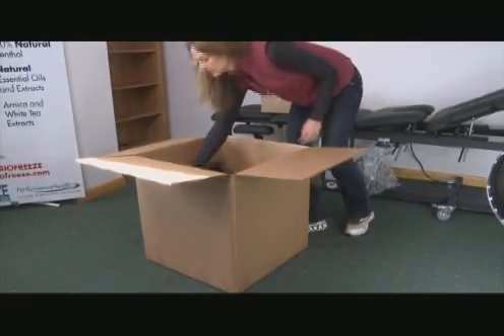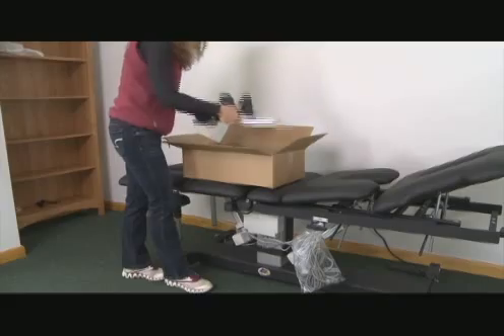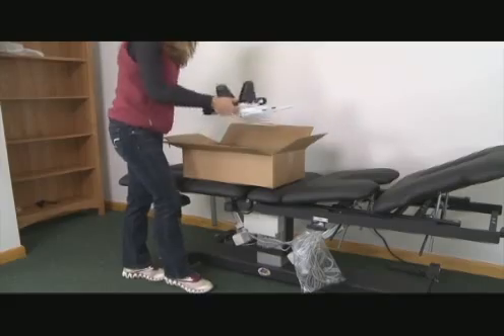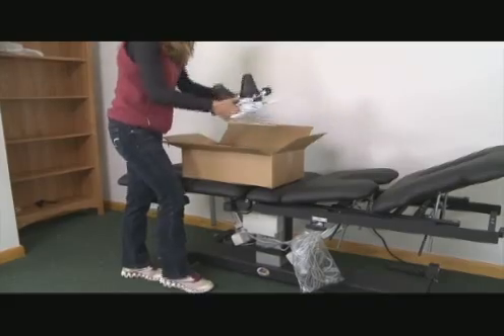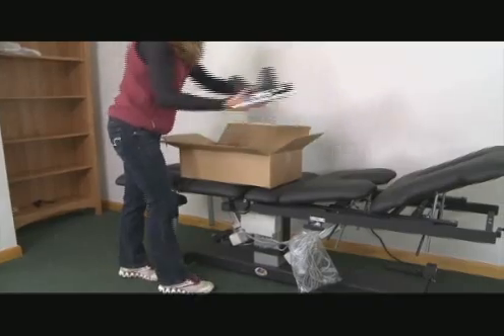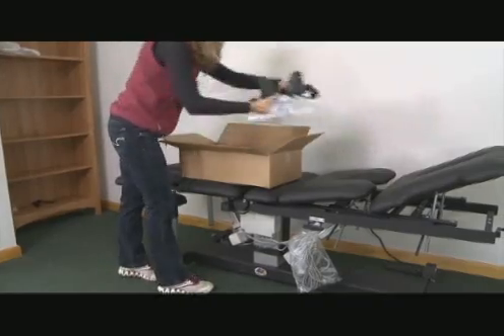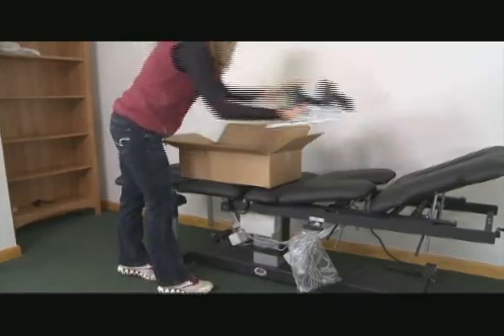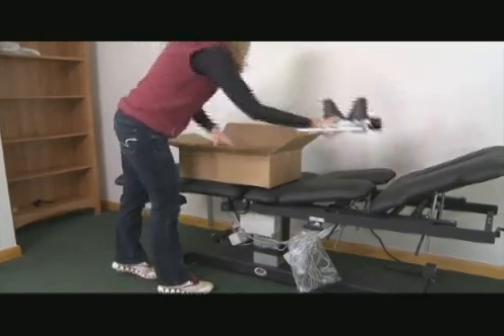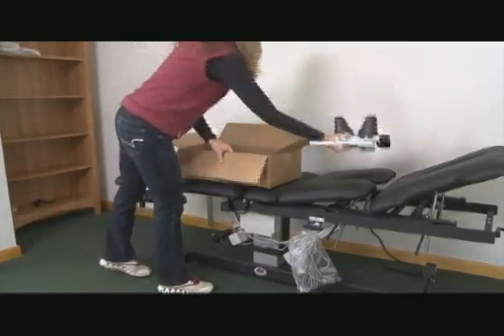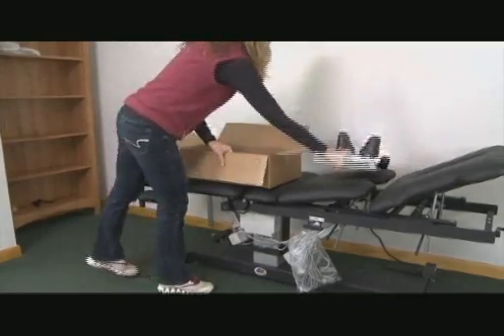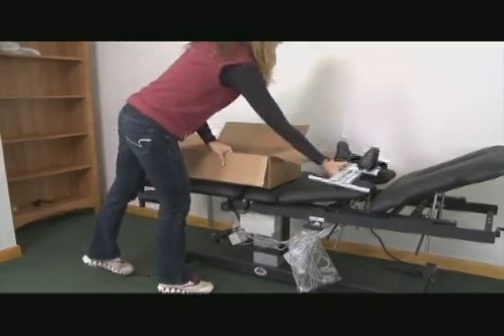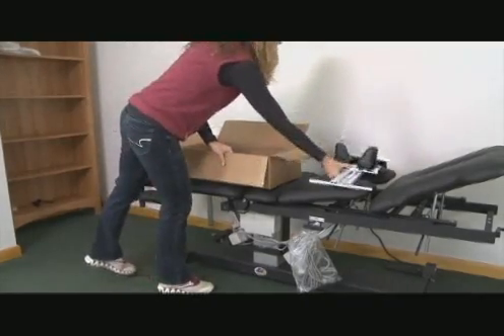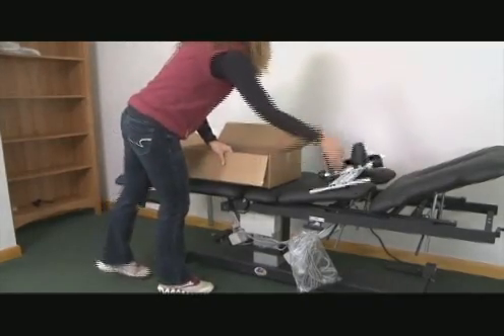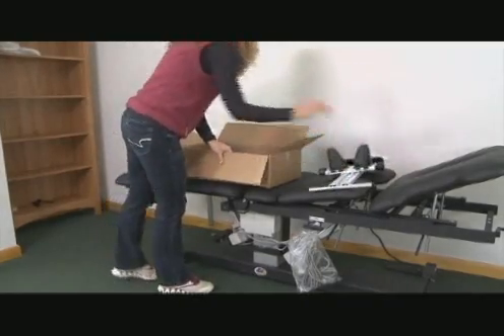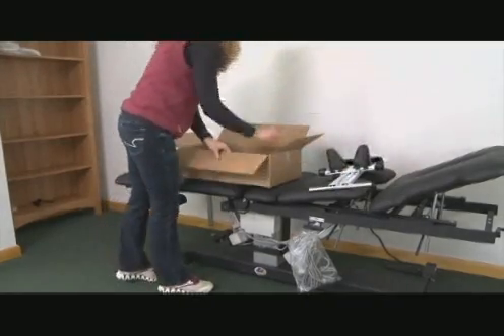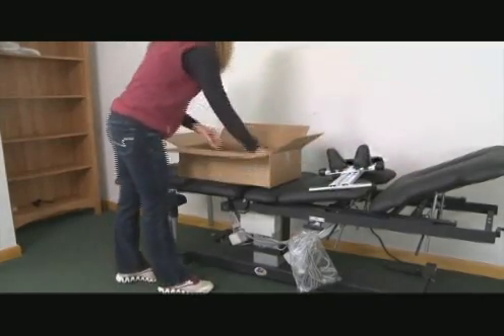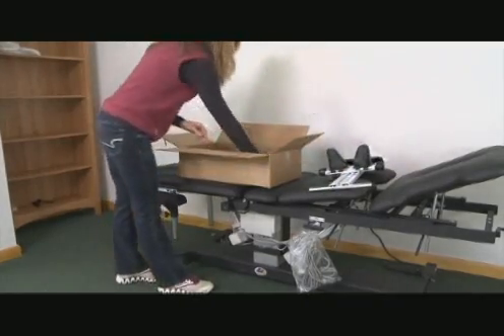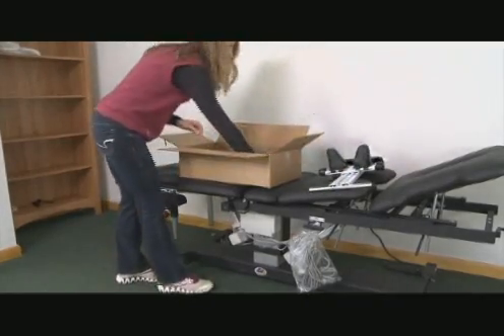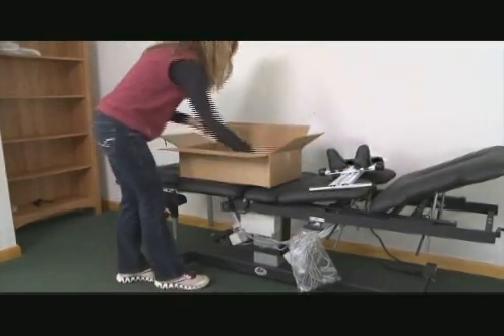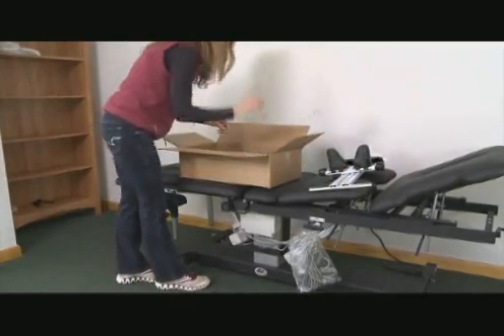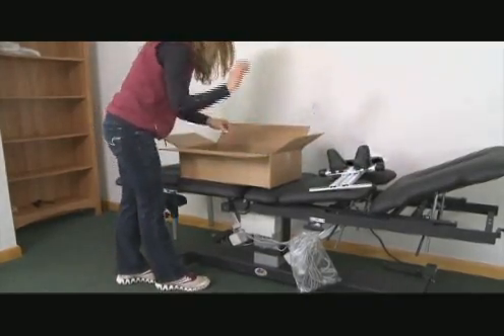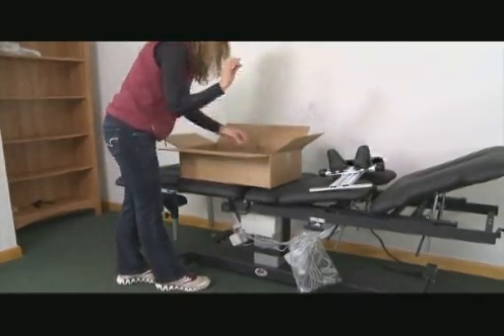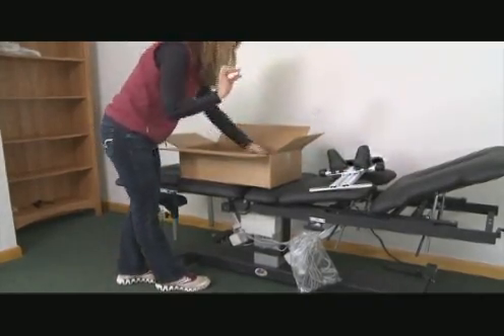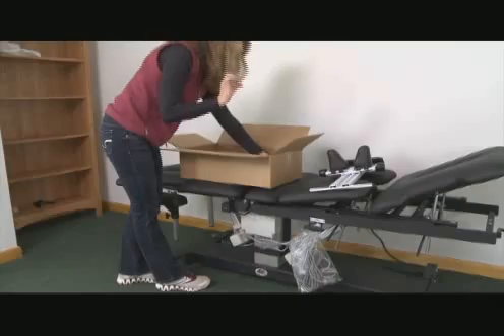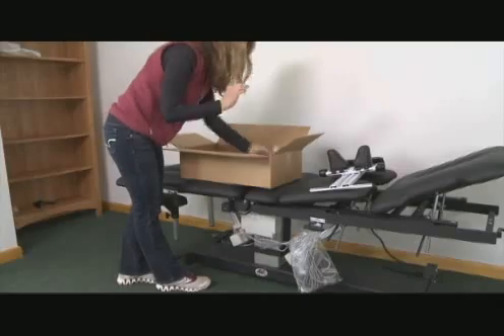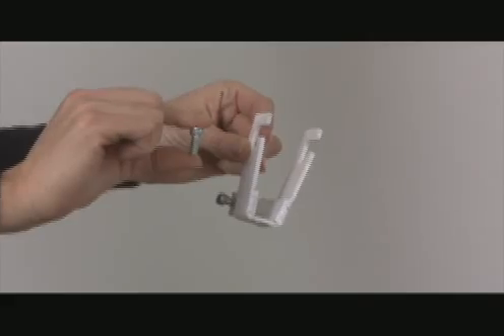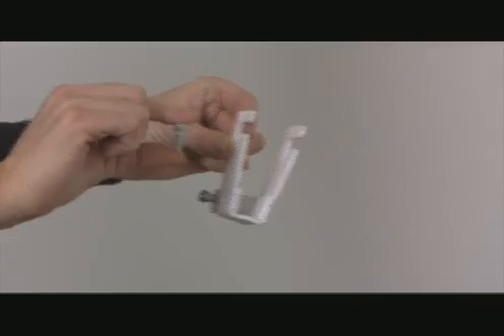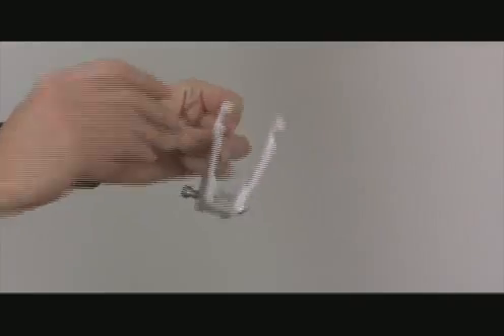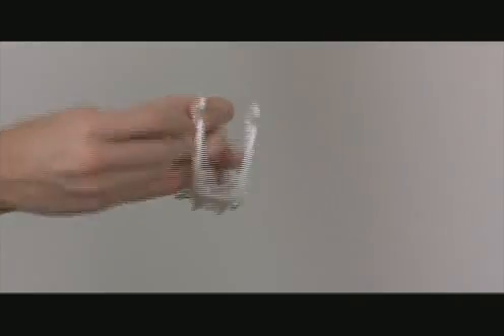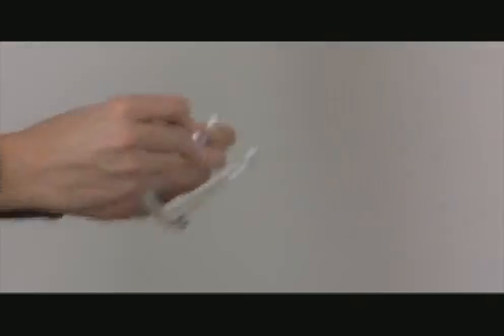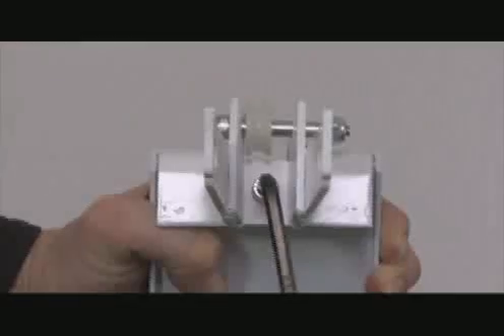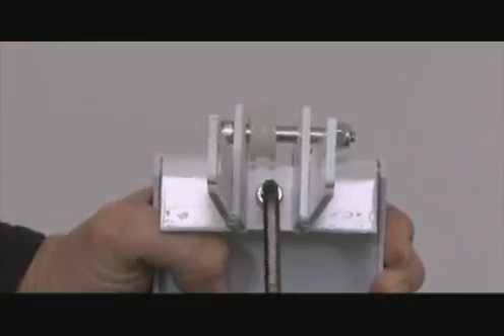Then open the box containing the clinical cervical unit and securely tighten the clevis using the Allen wrench and bolts supplied.